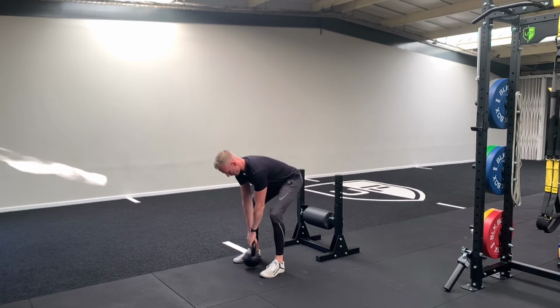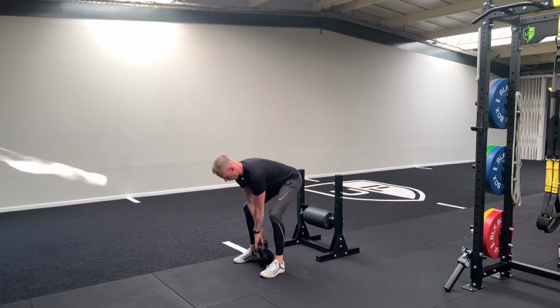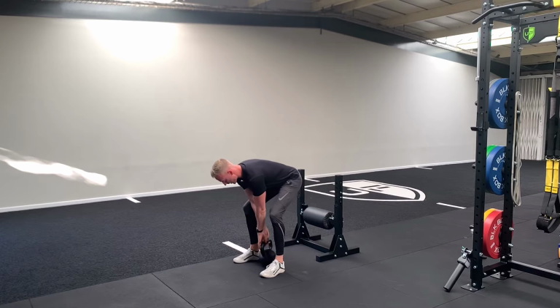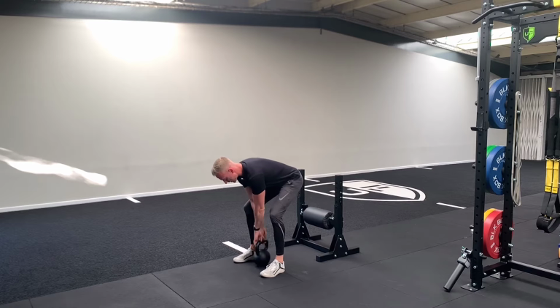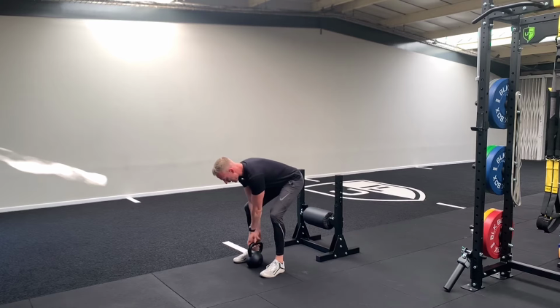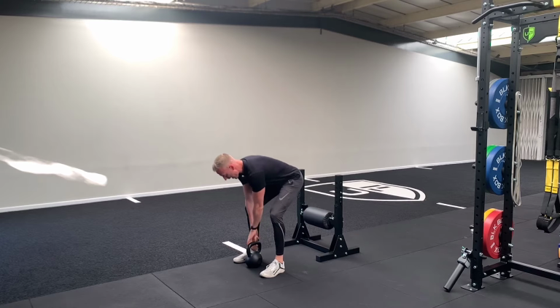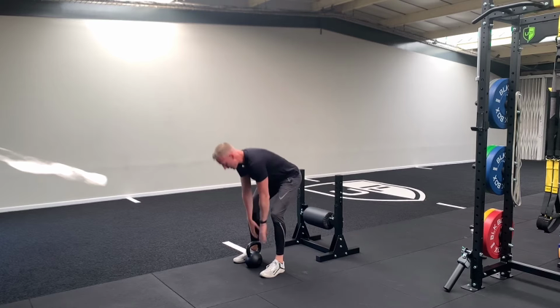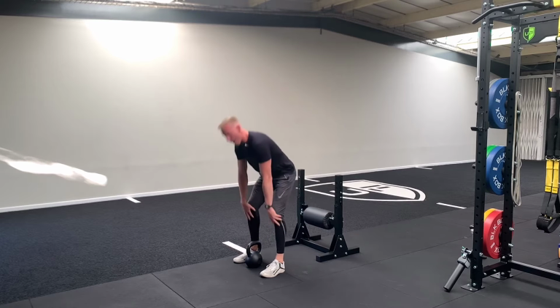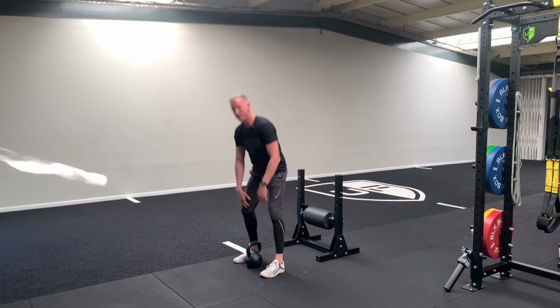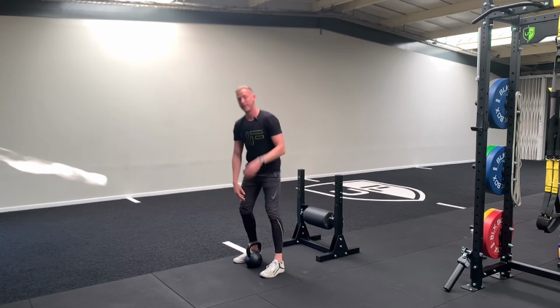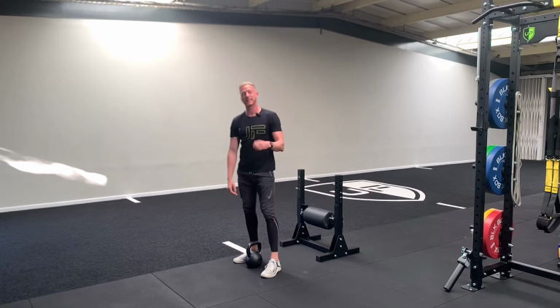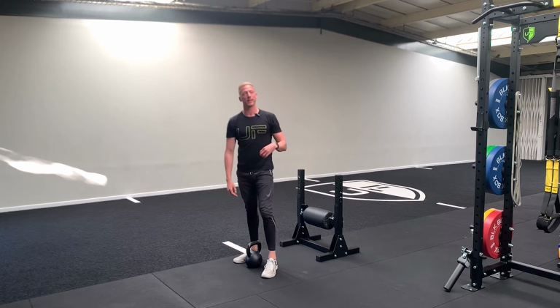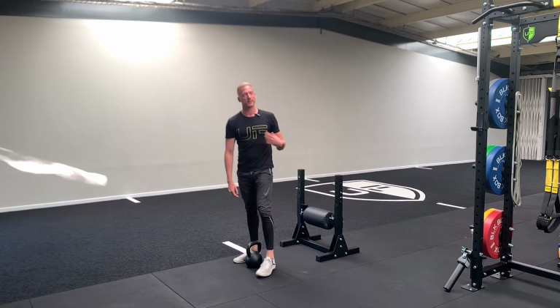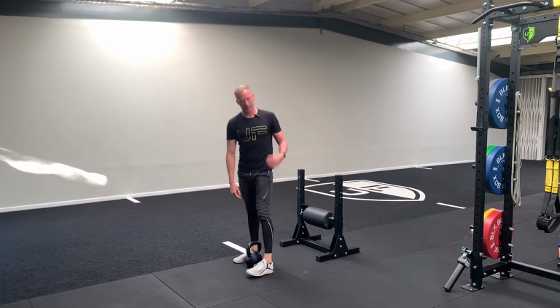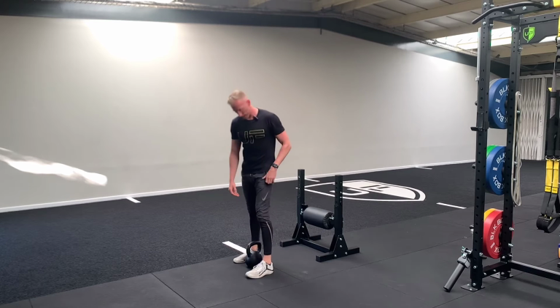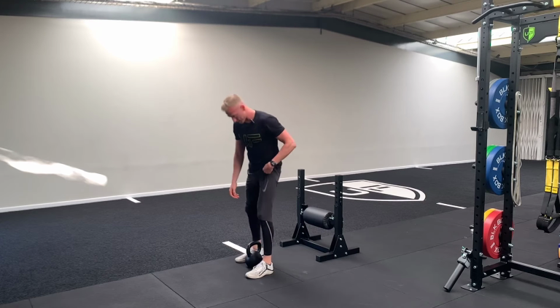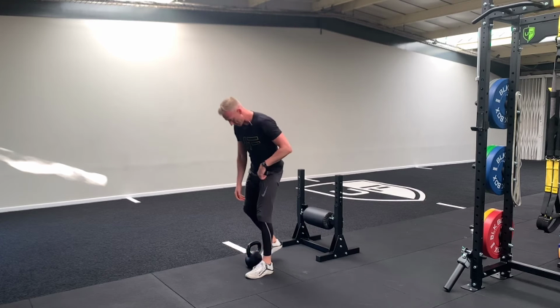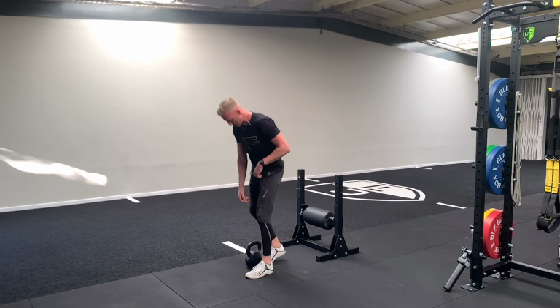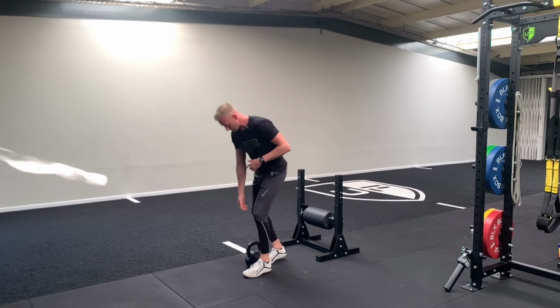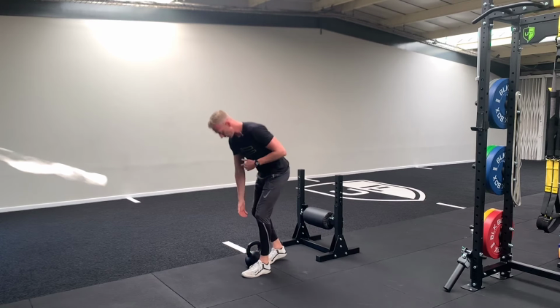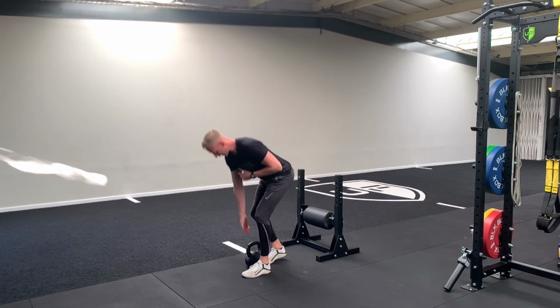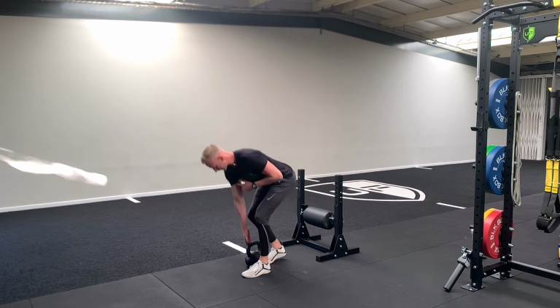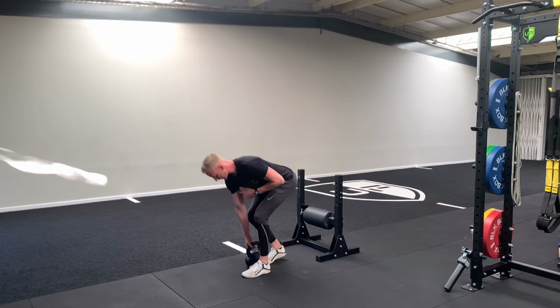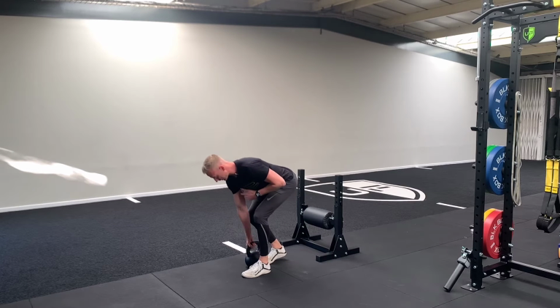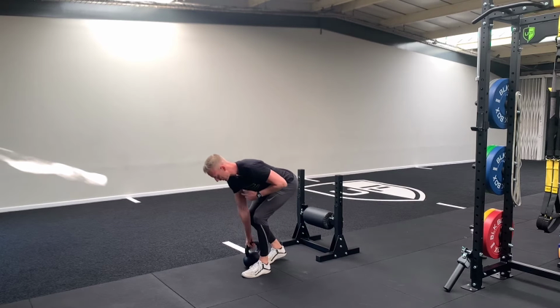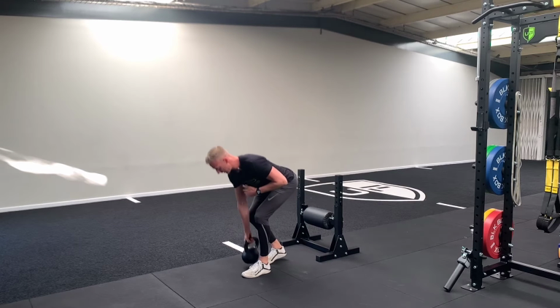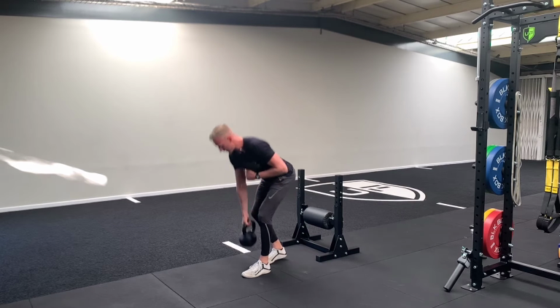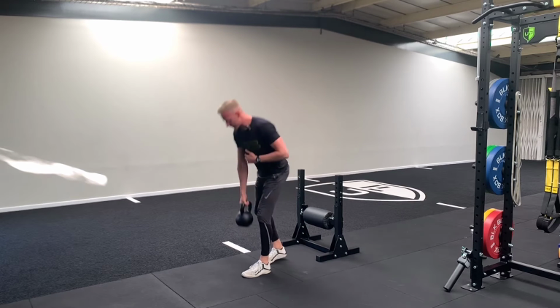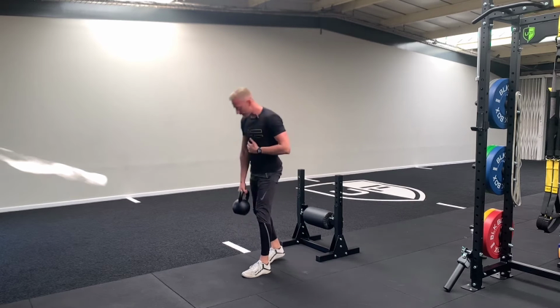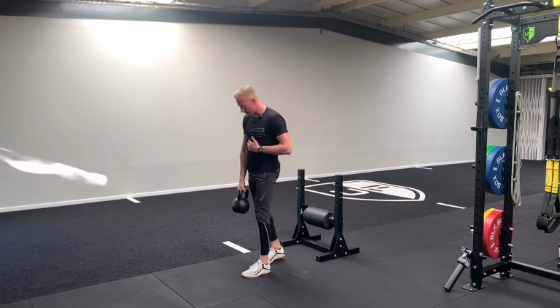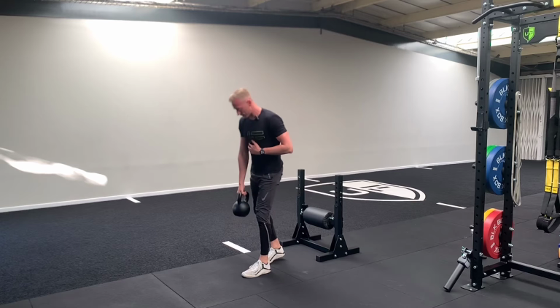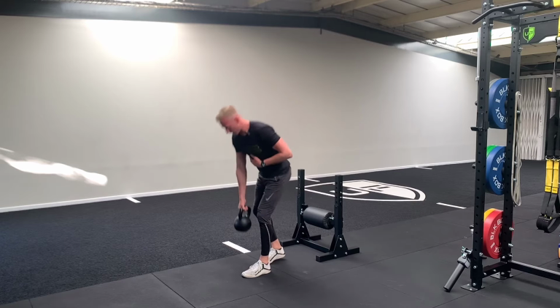We're into 10 B stance deadlifts. So a little staggered stance — this is 10 per side.